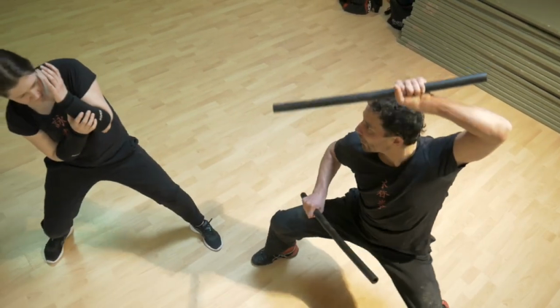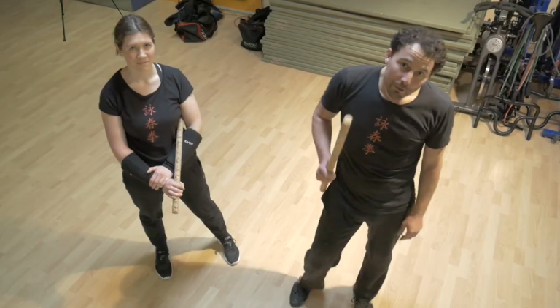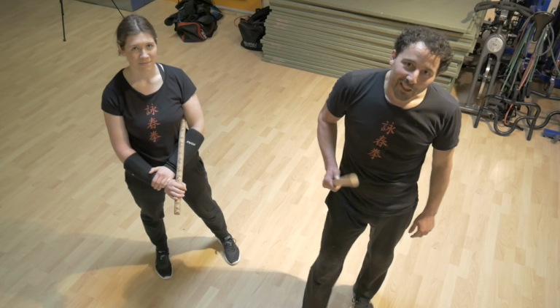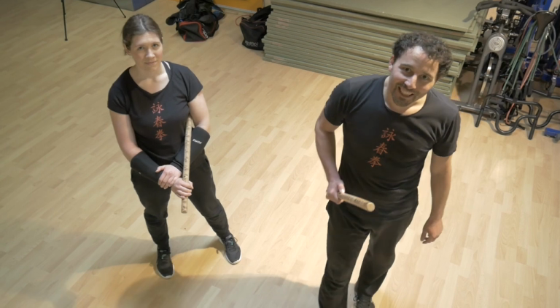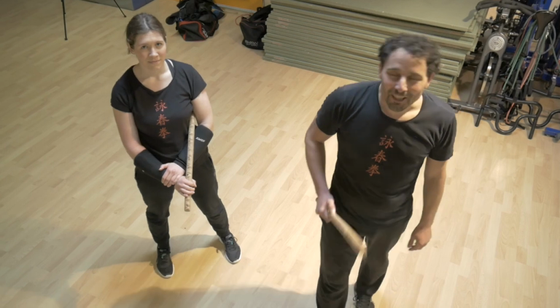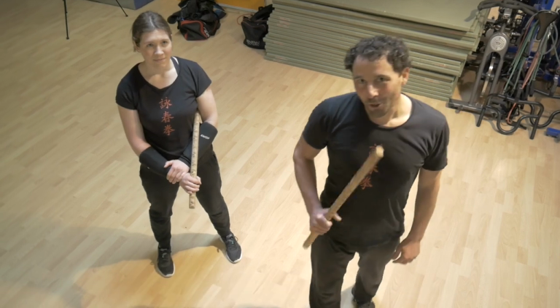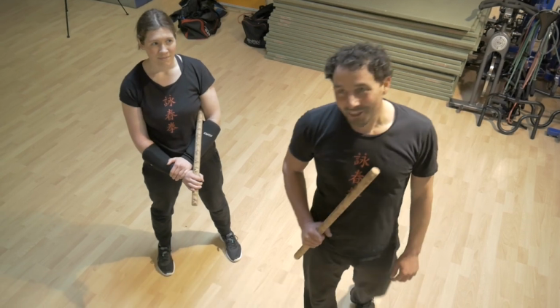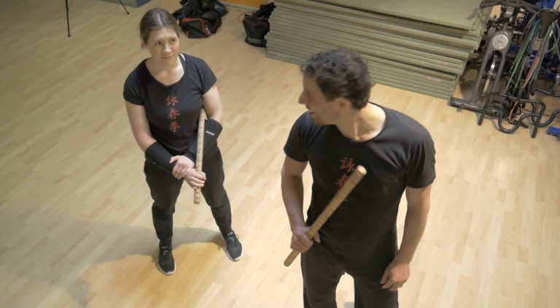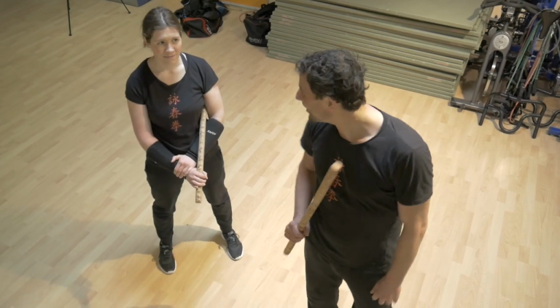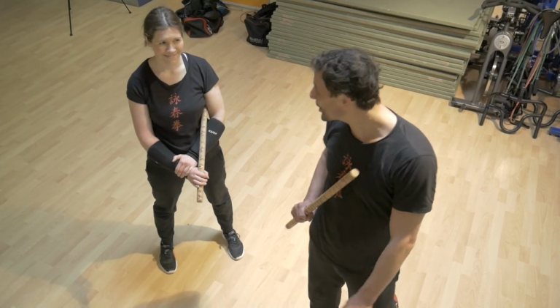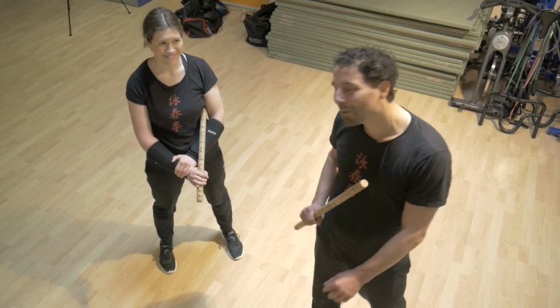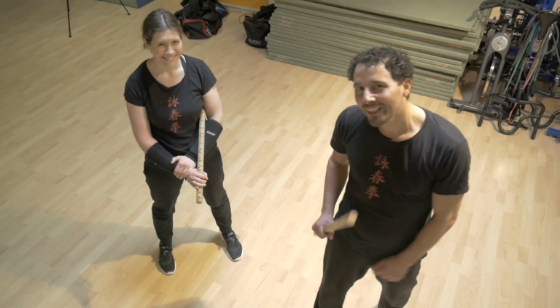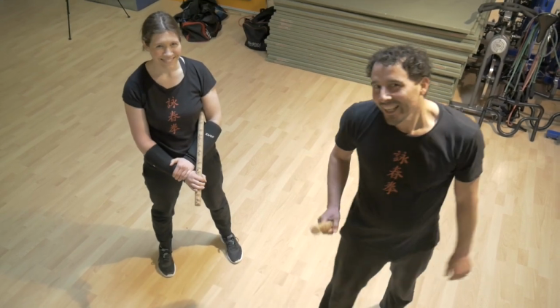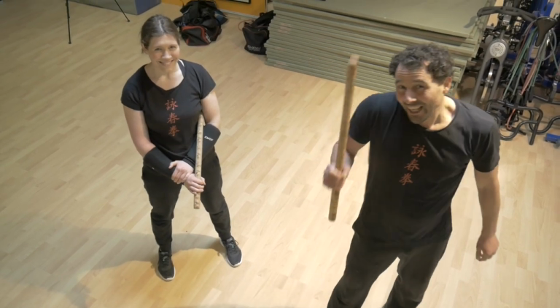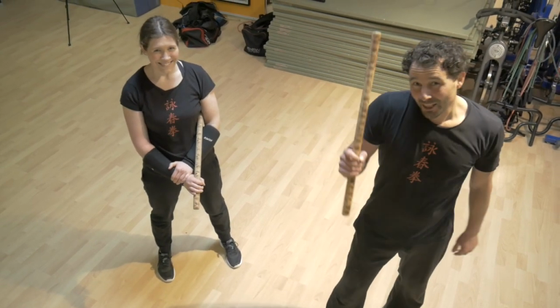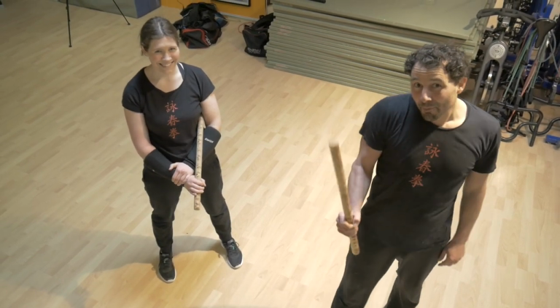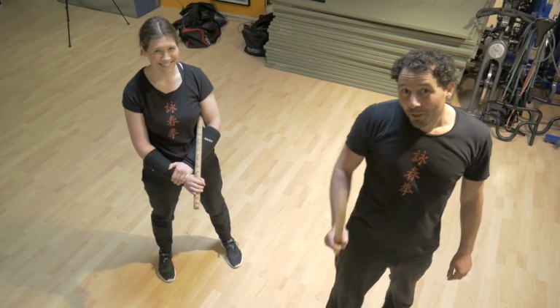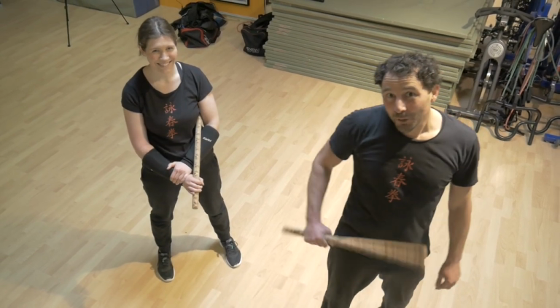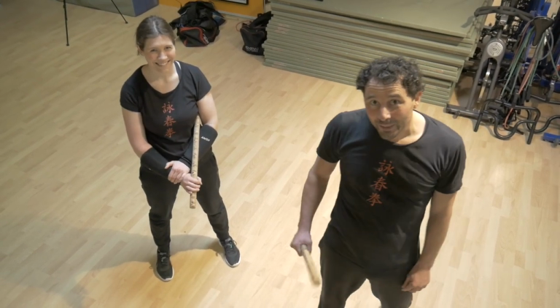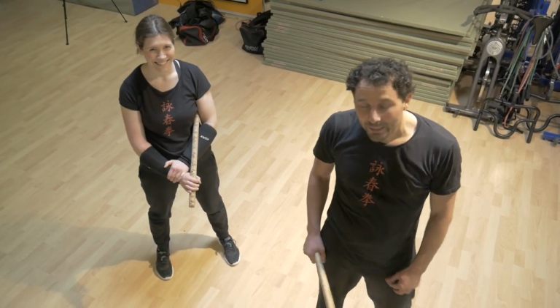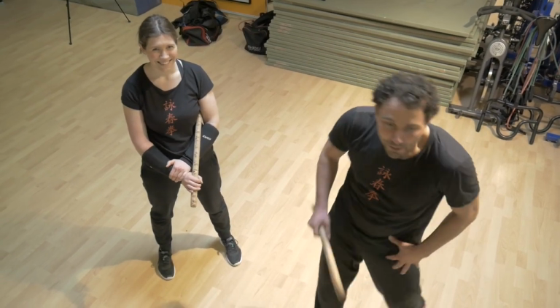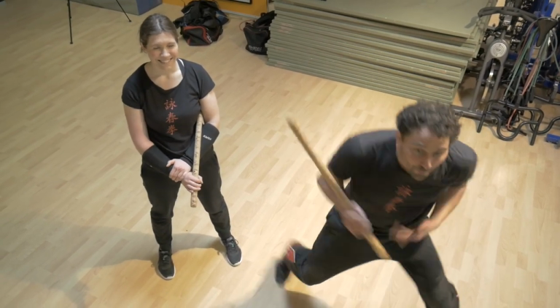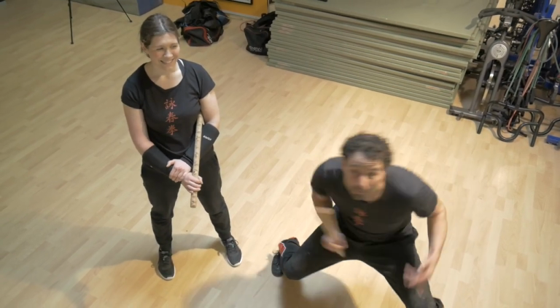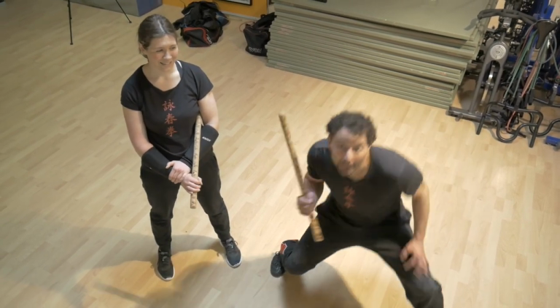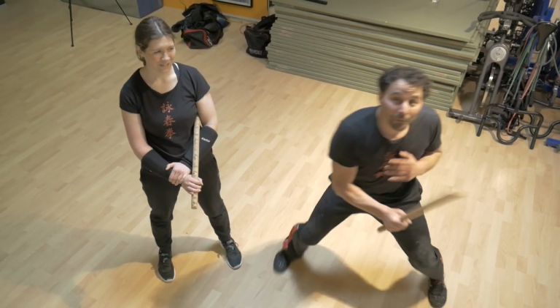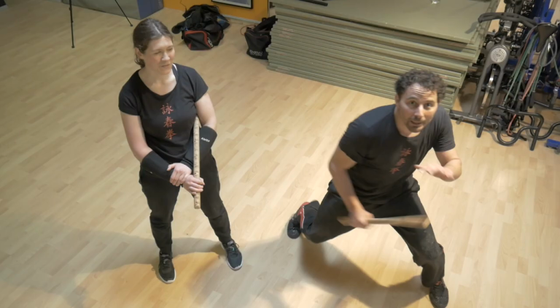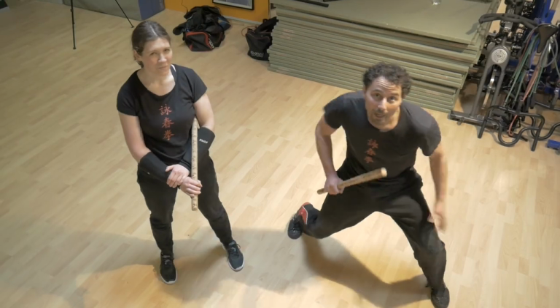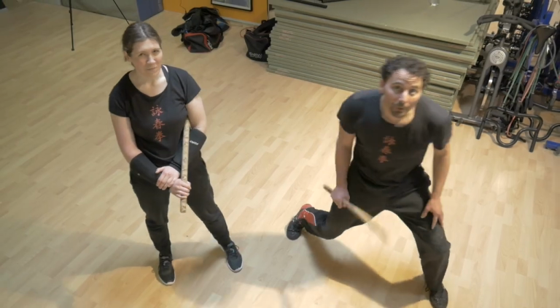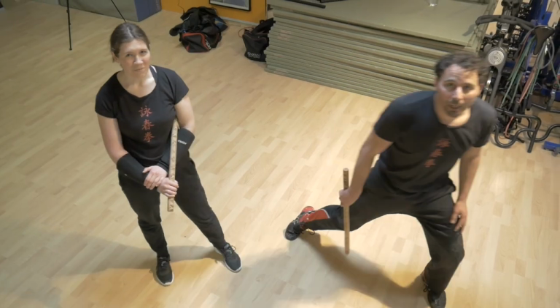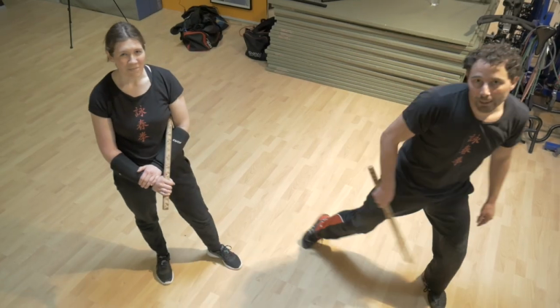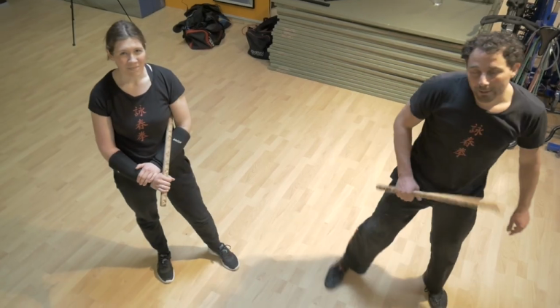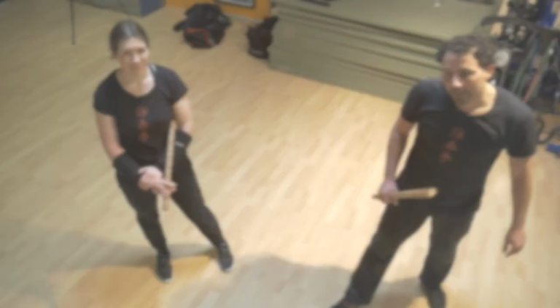Wenn du es trainierst, du hörst es gerade an der Stimme. Es ist mega für die Fitness, für die Beine, für die Dynamik, für die Agilität.